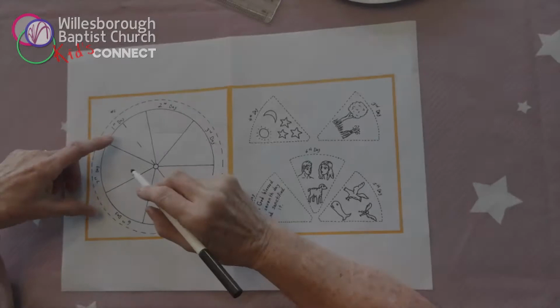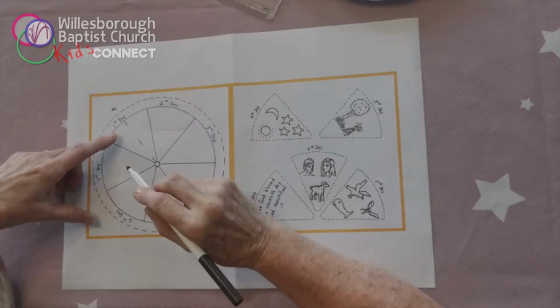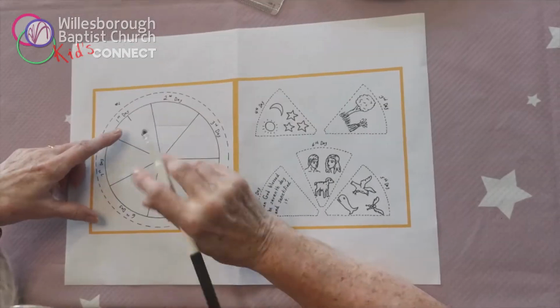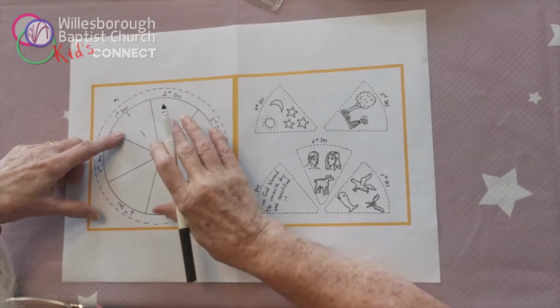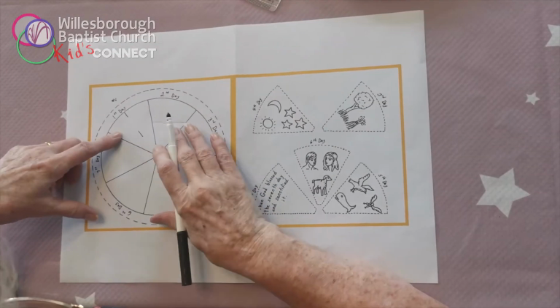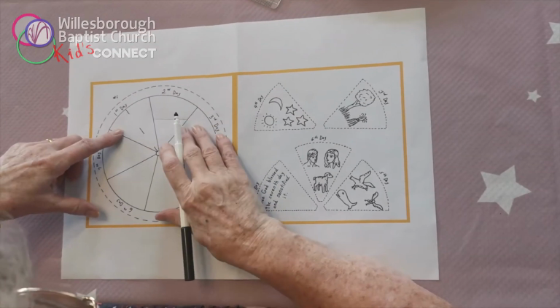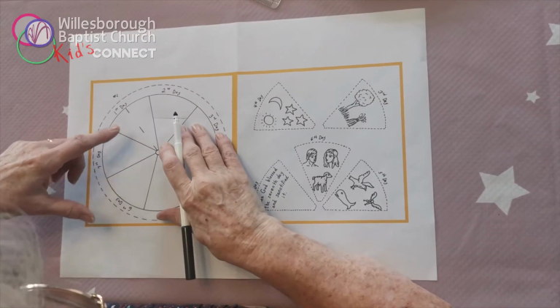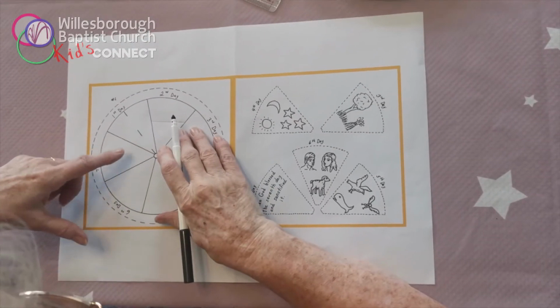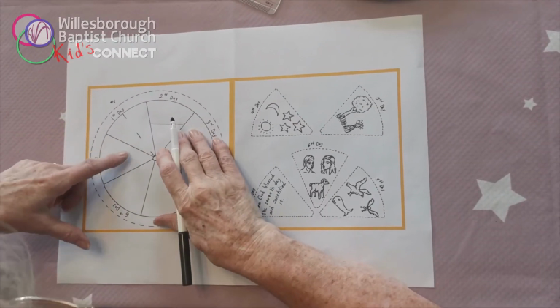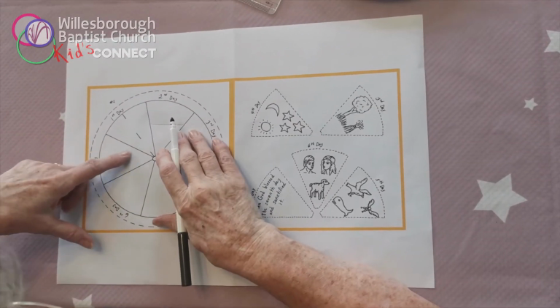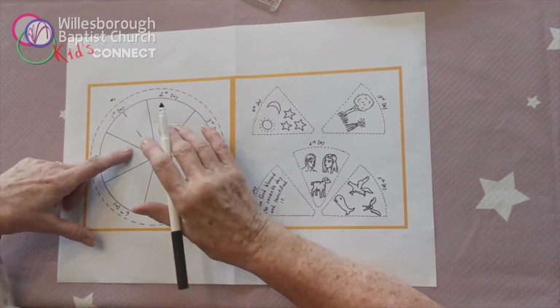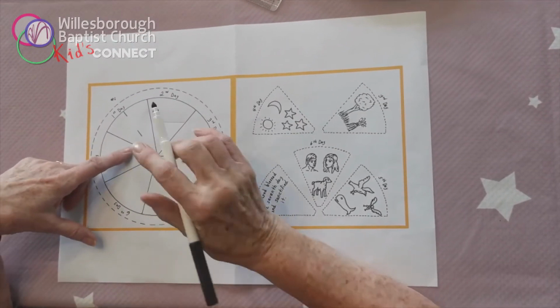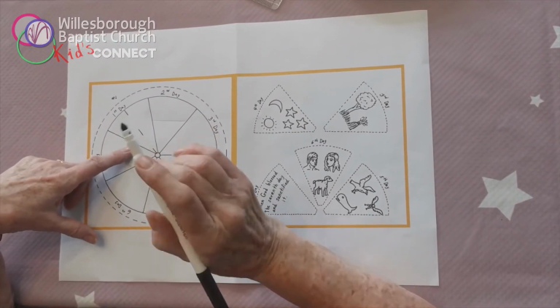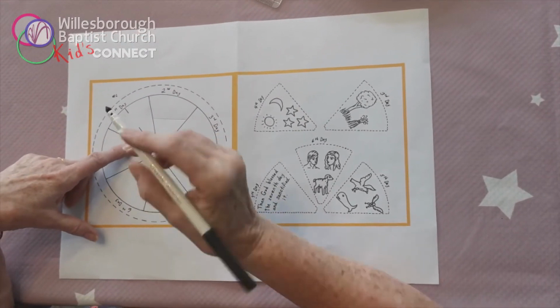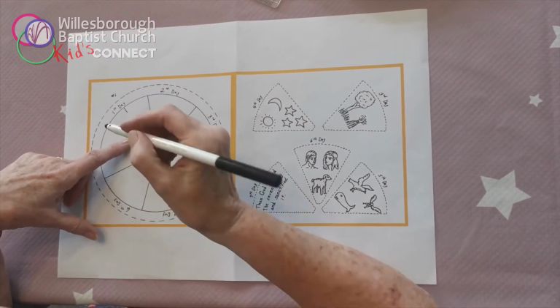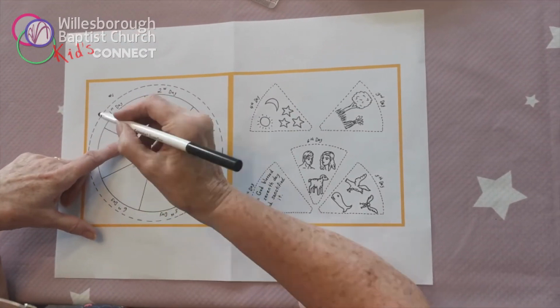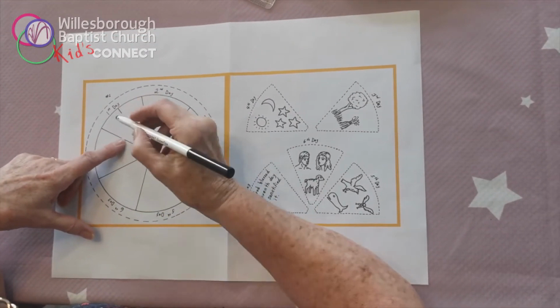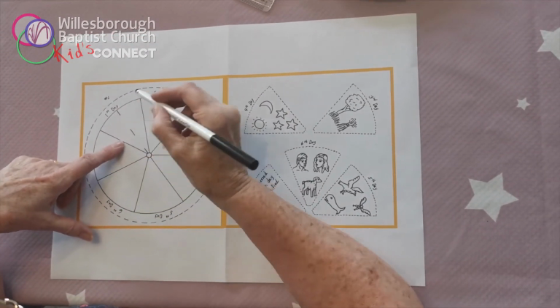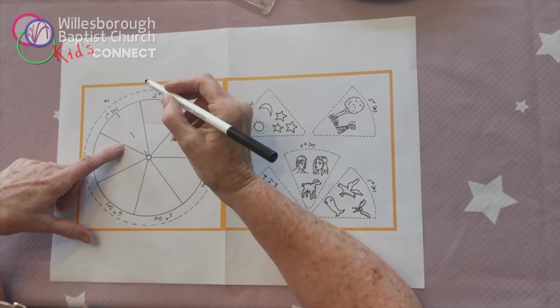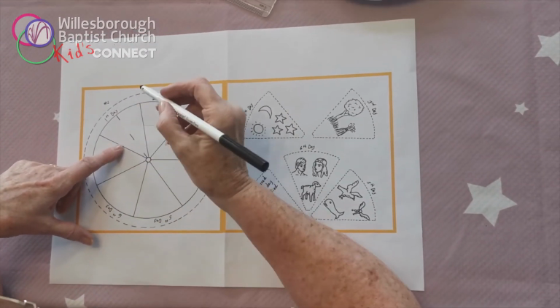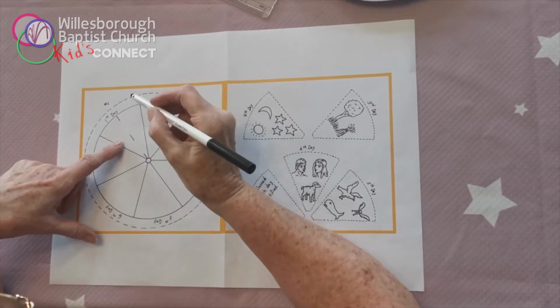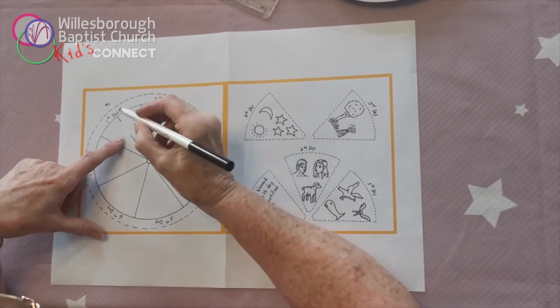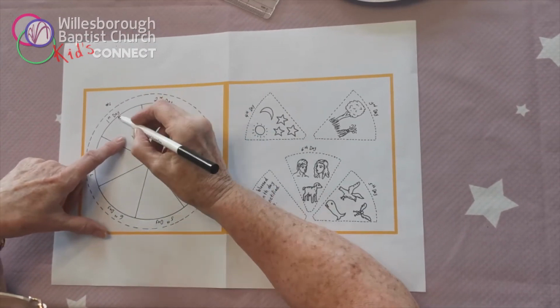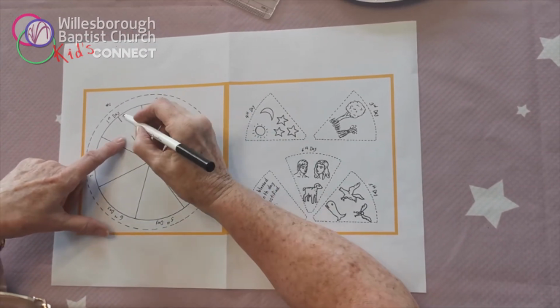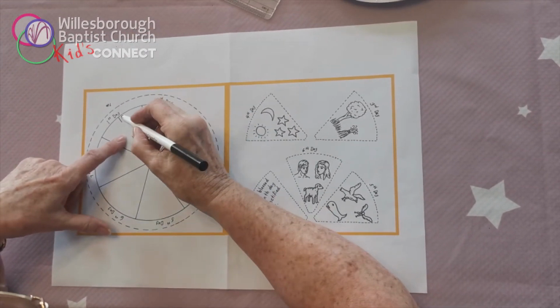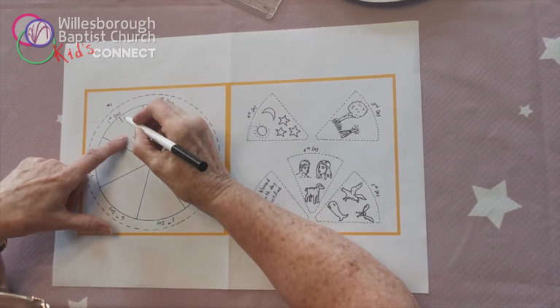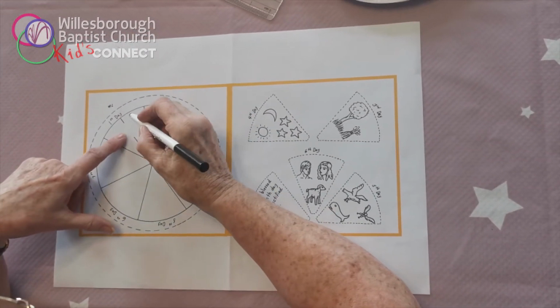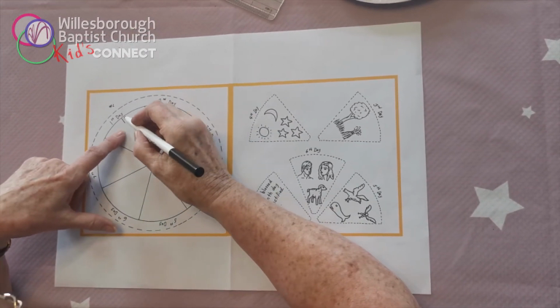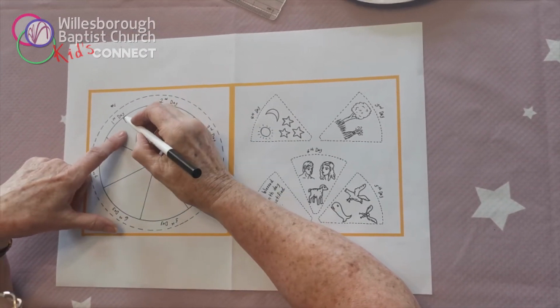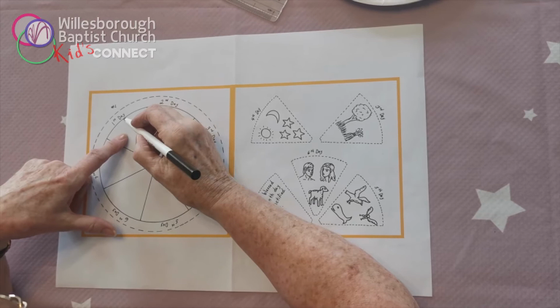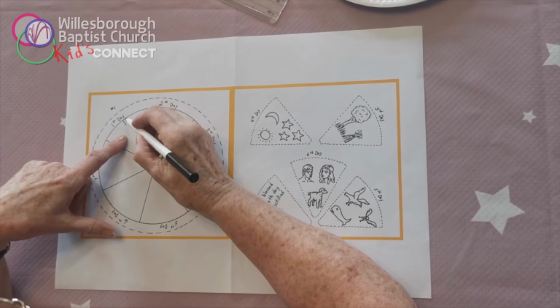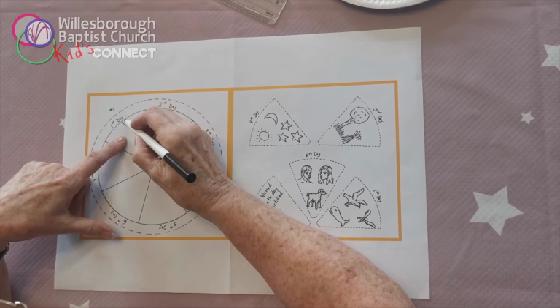When you've got your sheet ready you can start colouring in the different pictures for the first day.